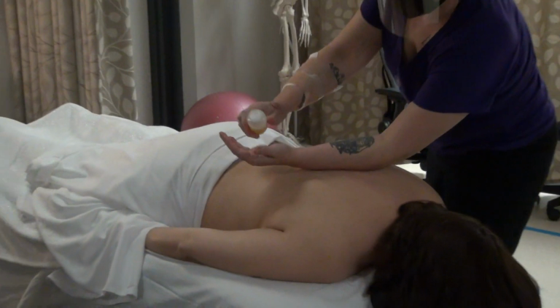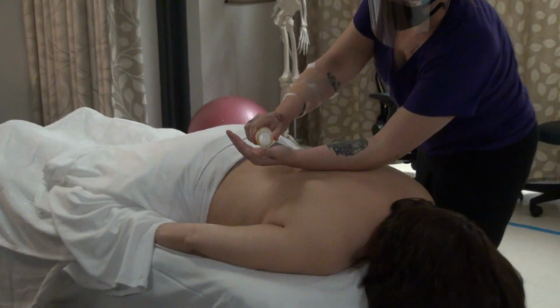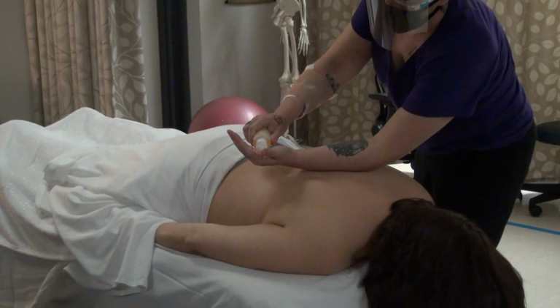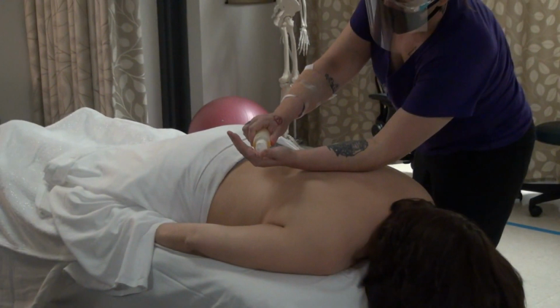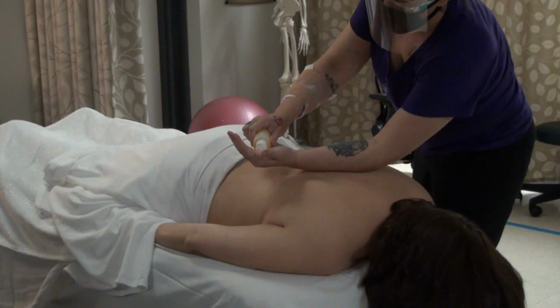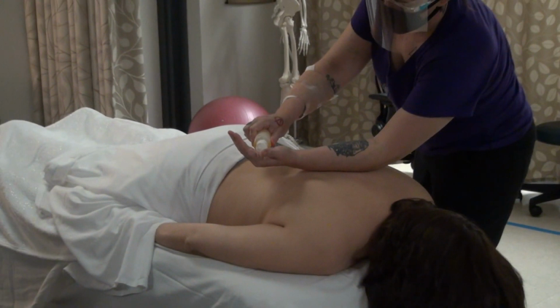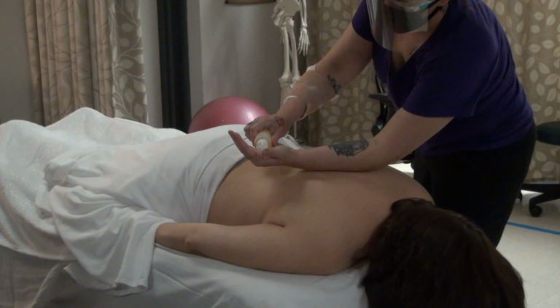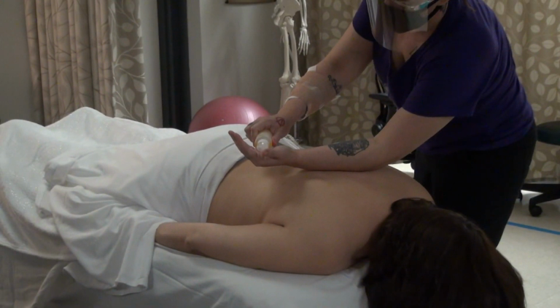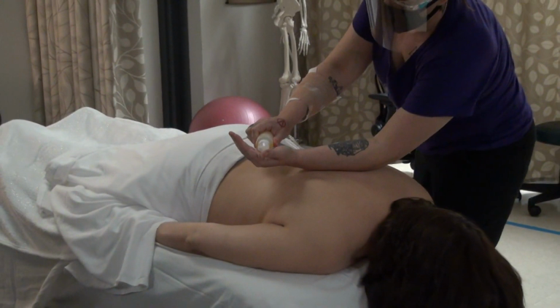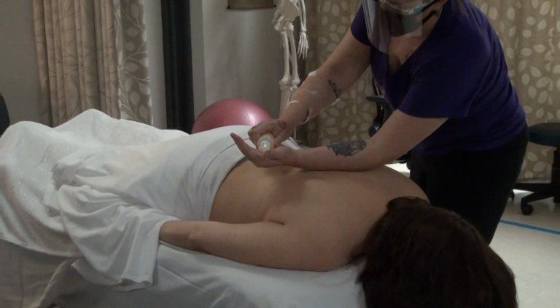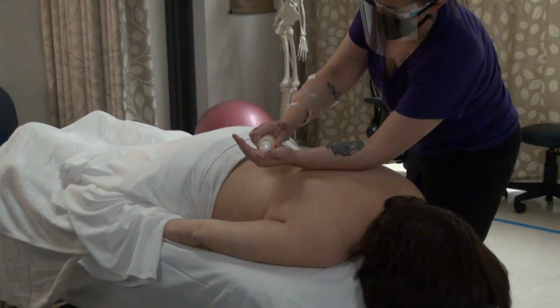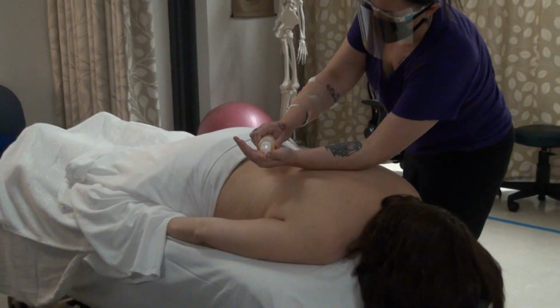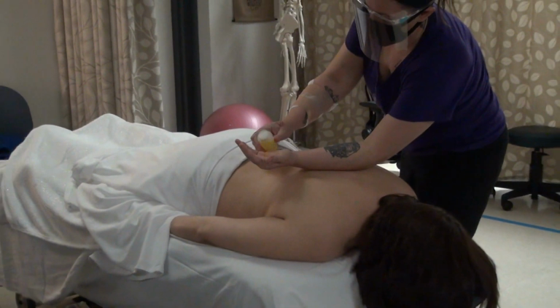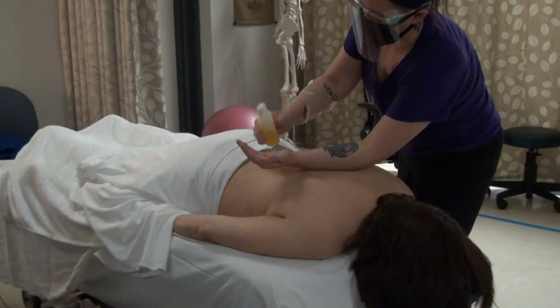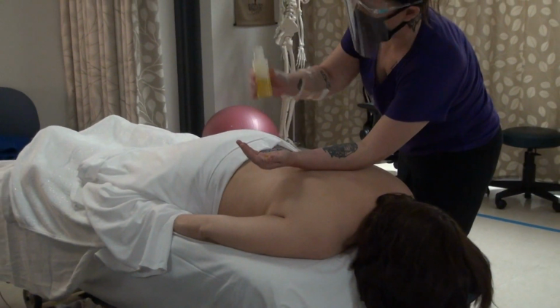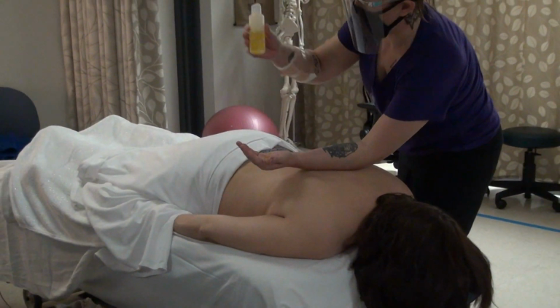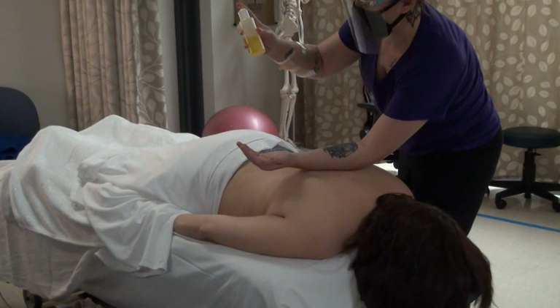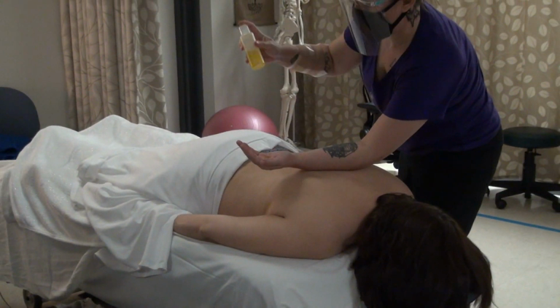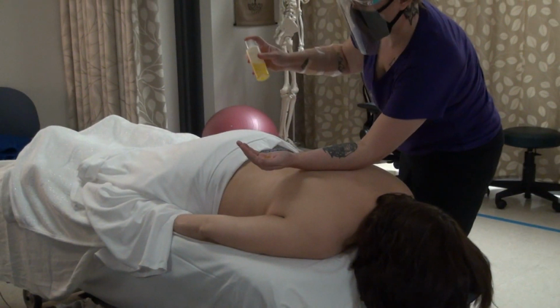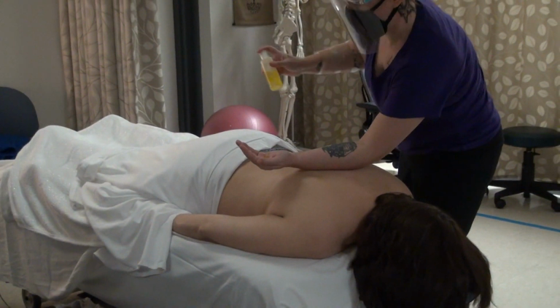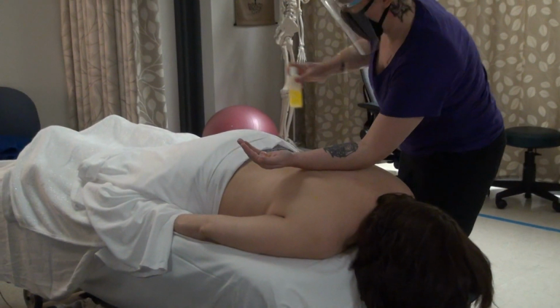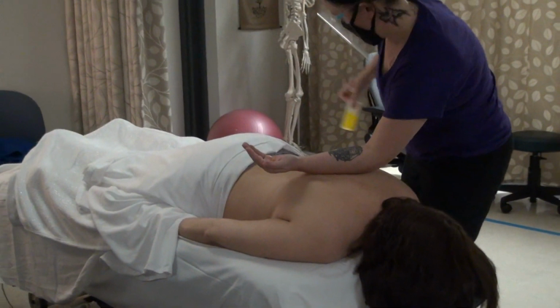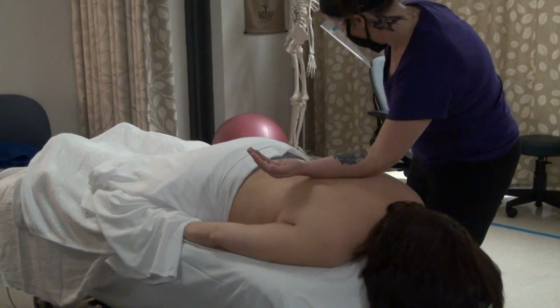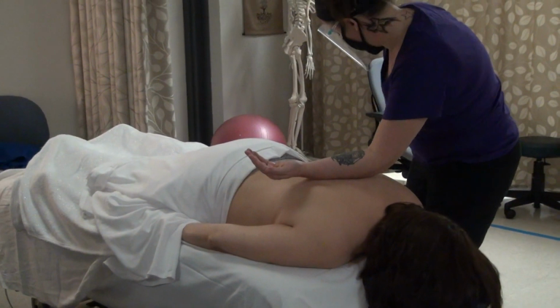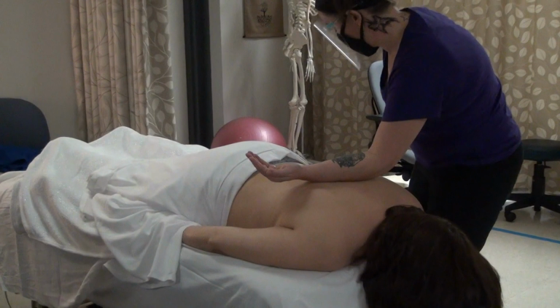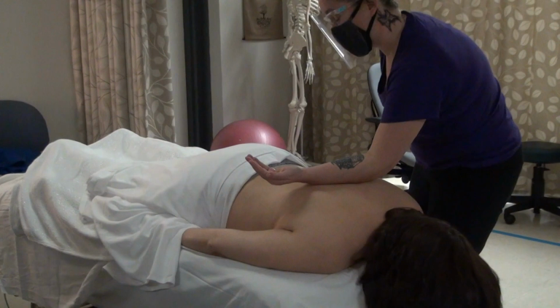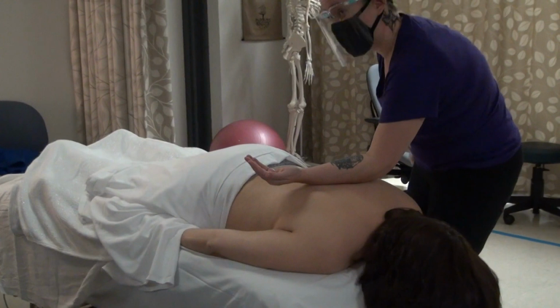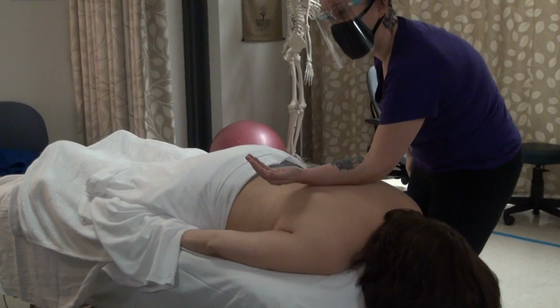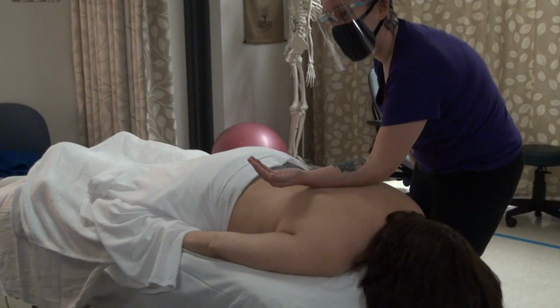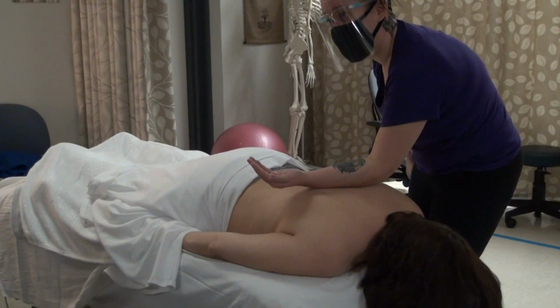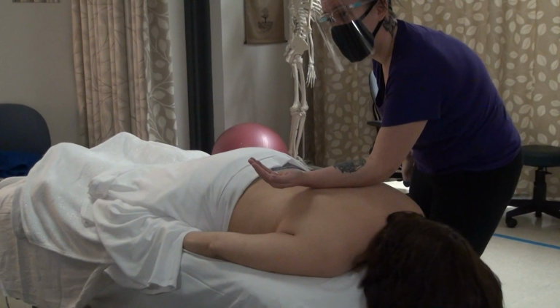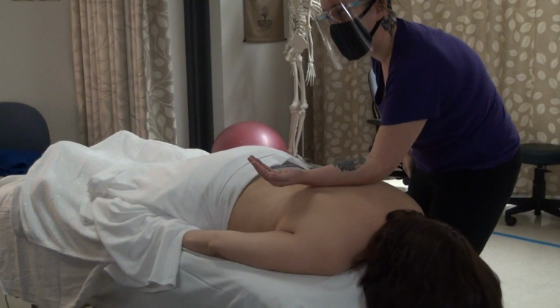In my office I usually use the pumps. I don't like this squeezy bottle — it's too much work.